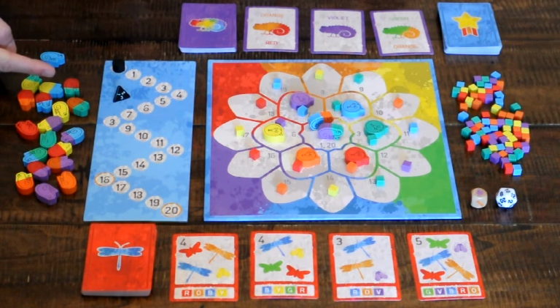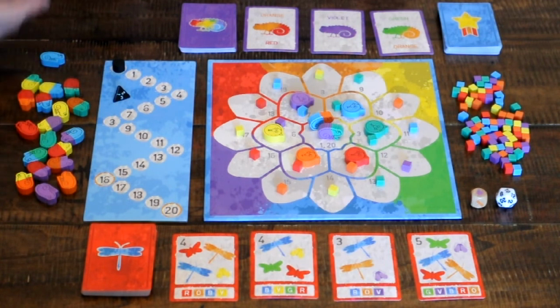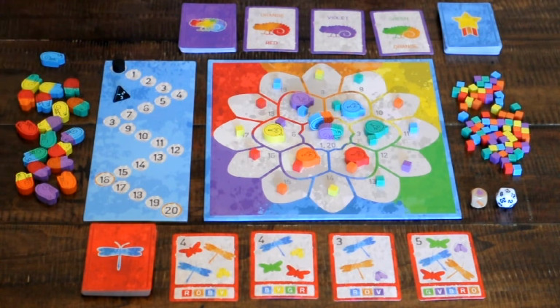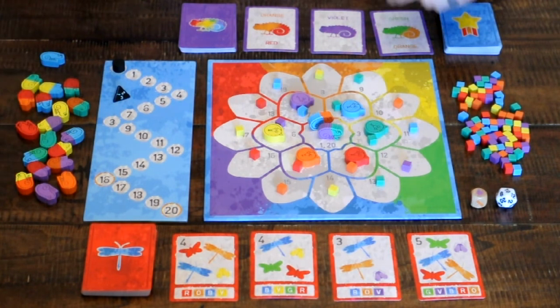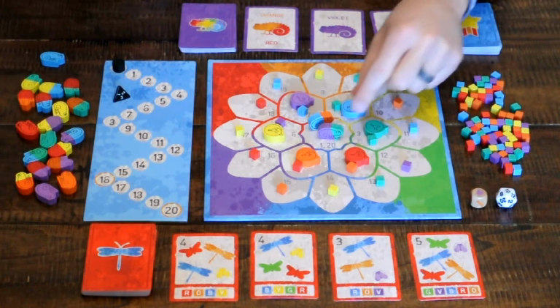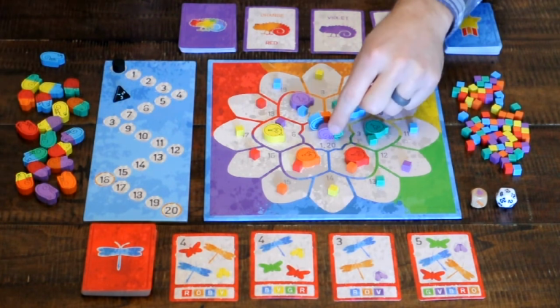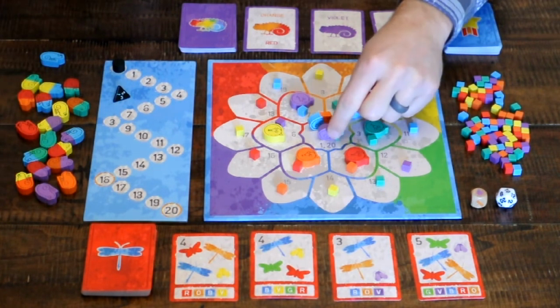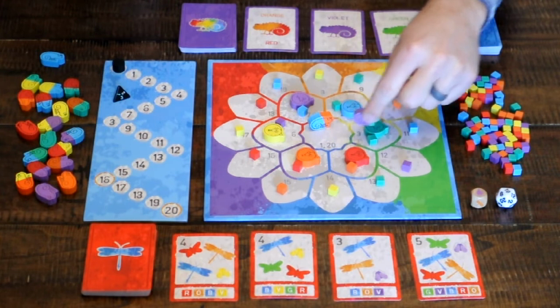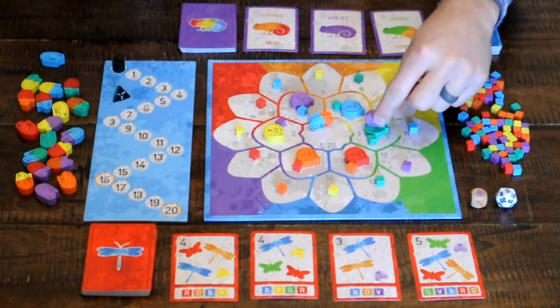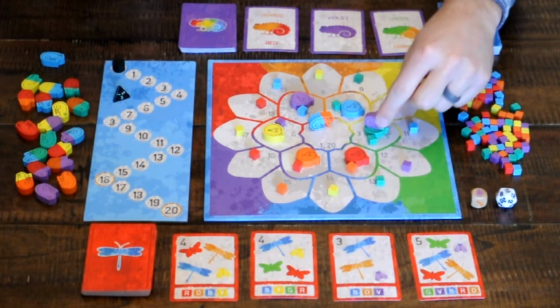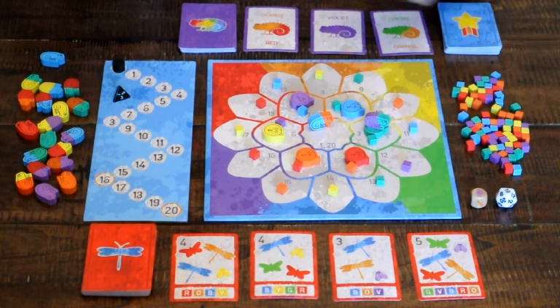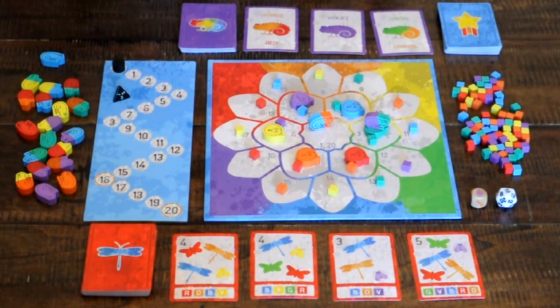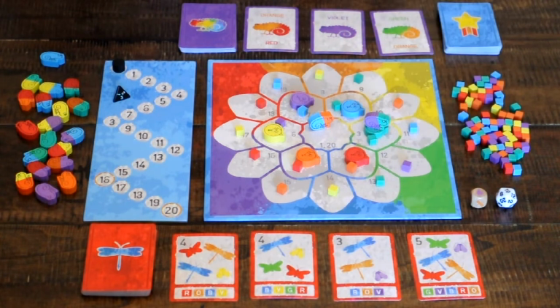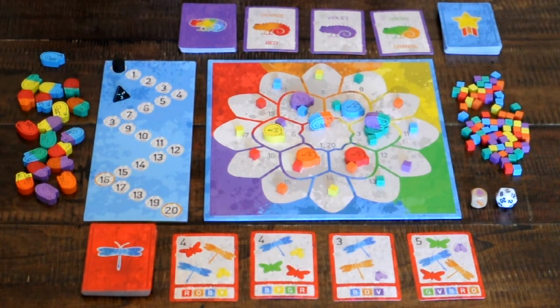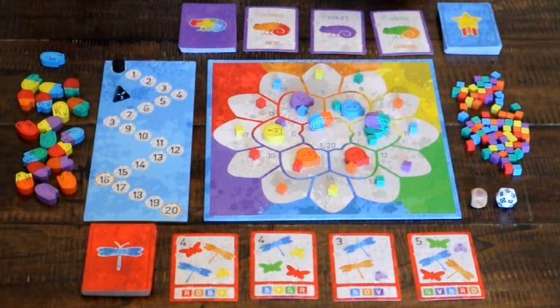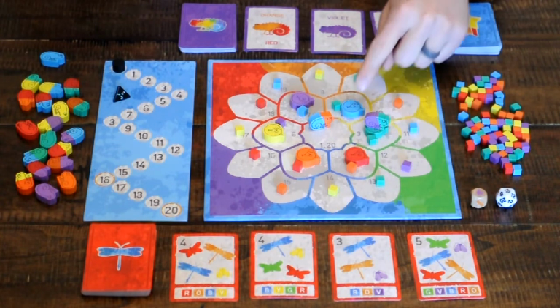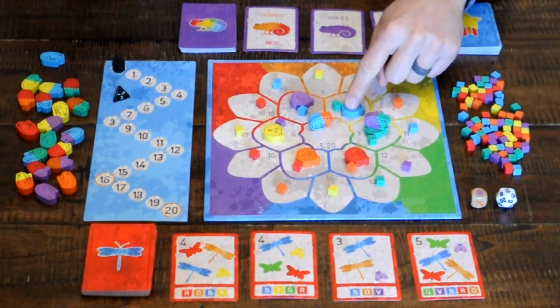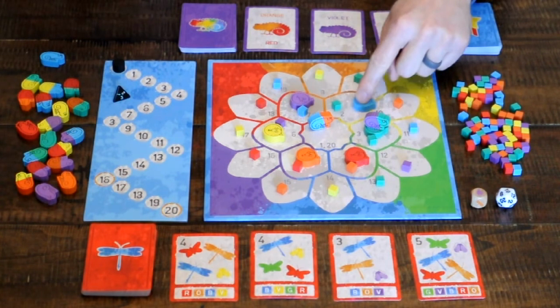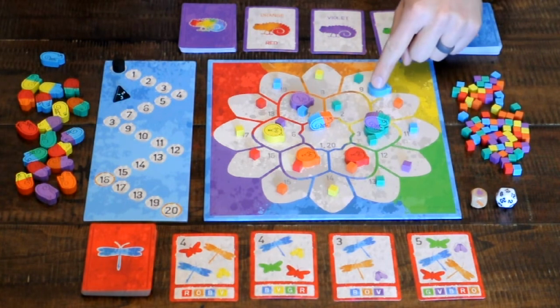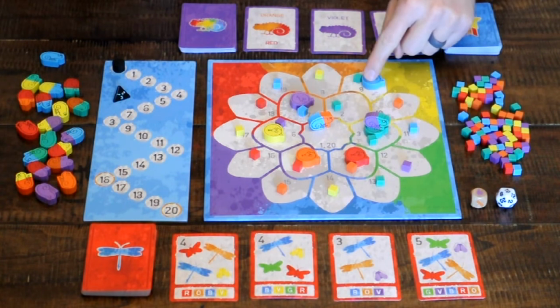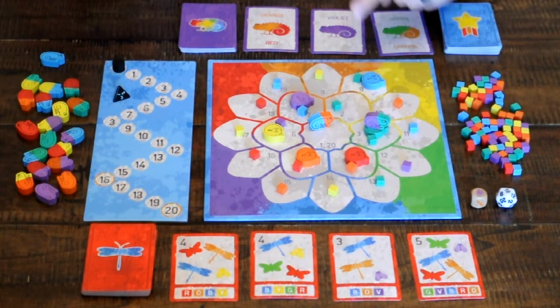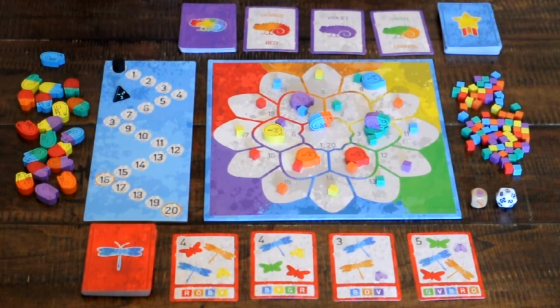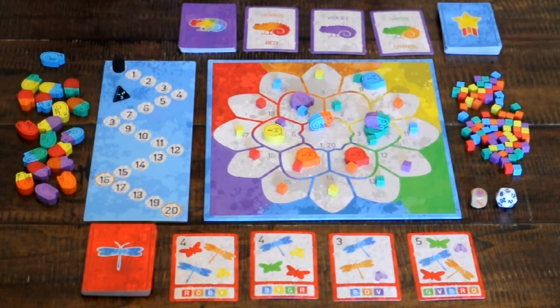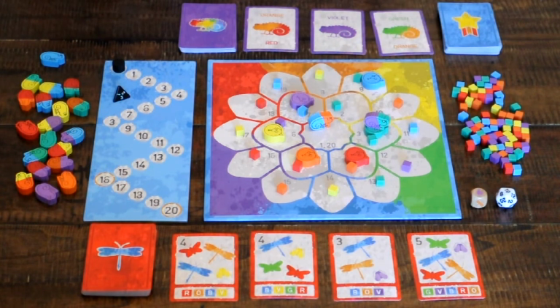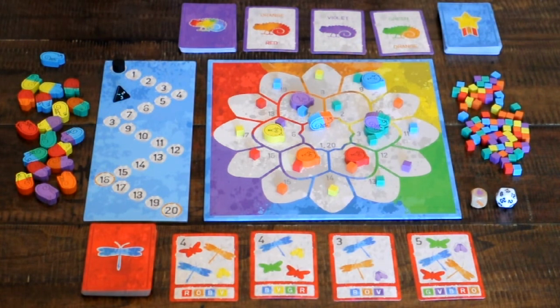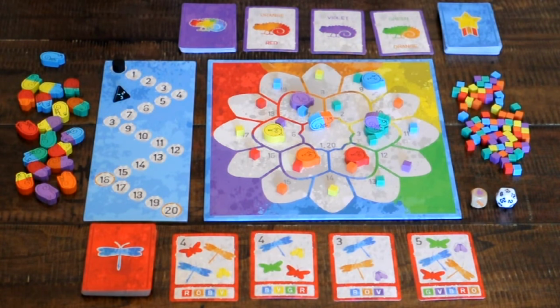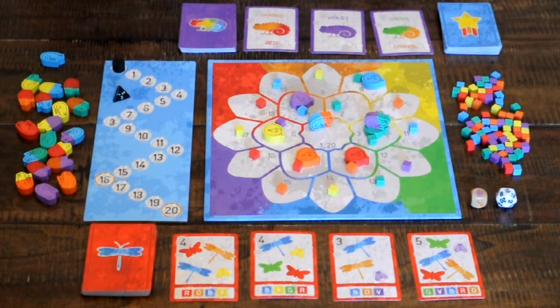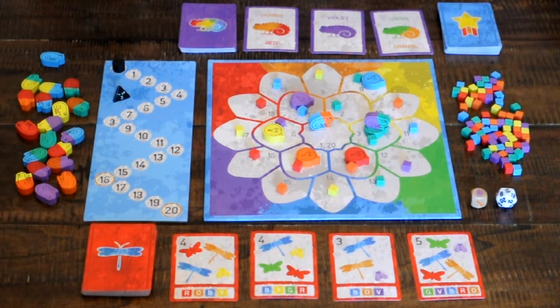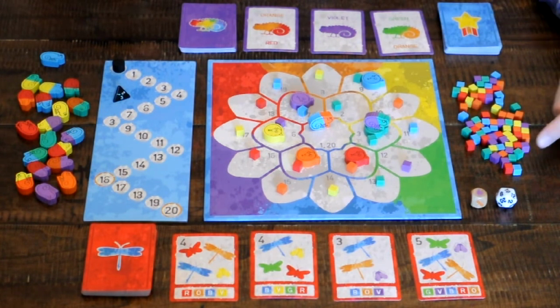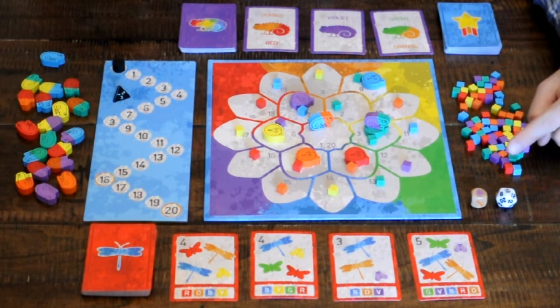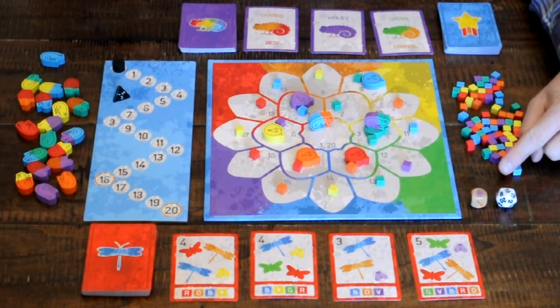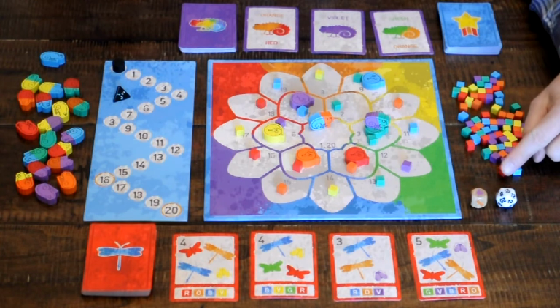You can also move your chameleon one space, move a snake one space, or attract more bugs to the board by rolling the dice.